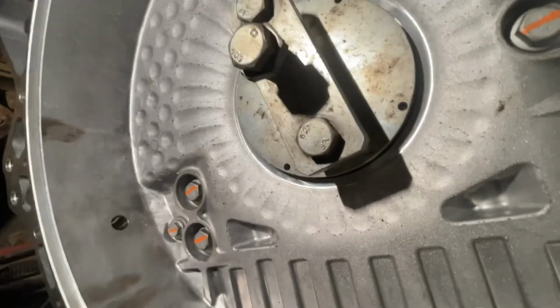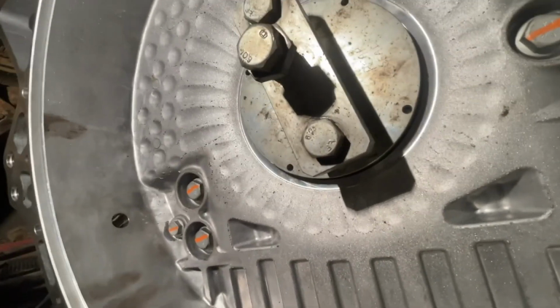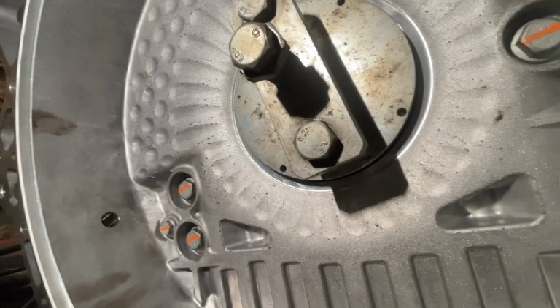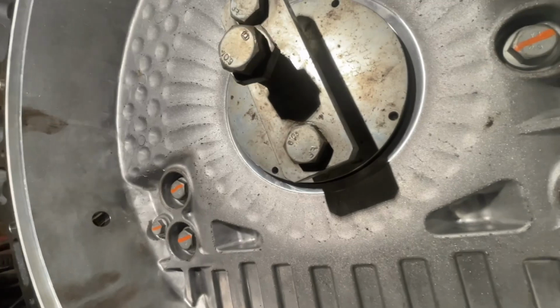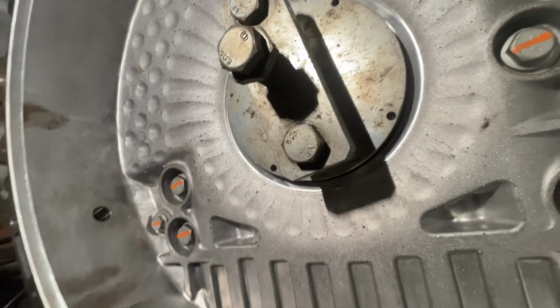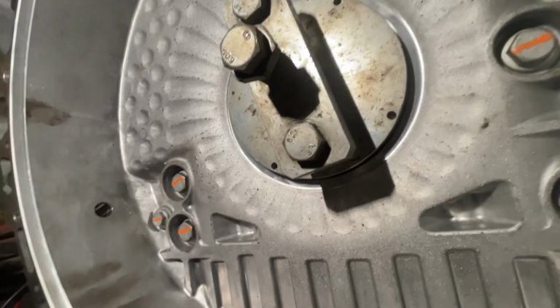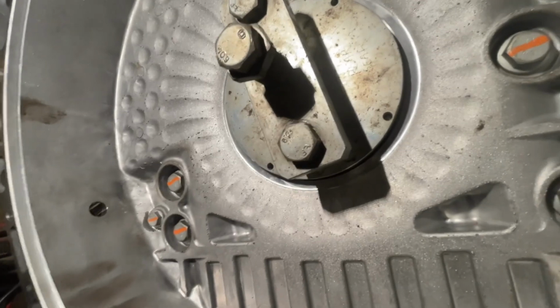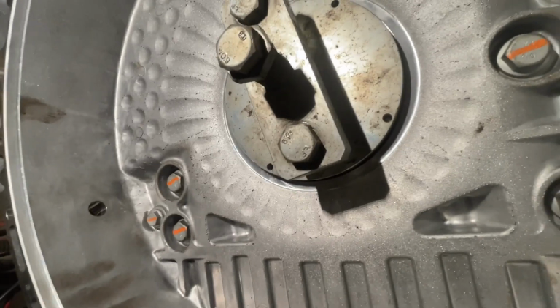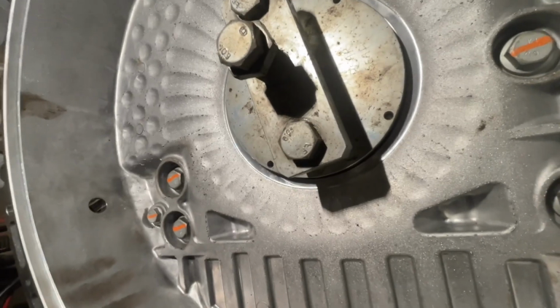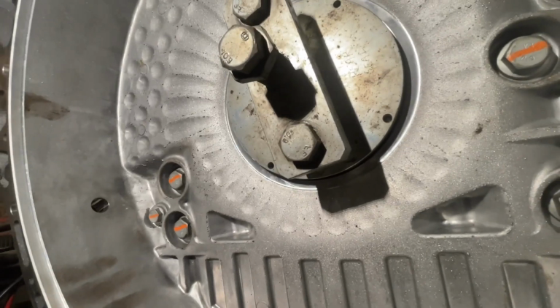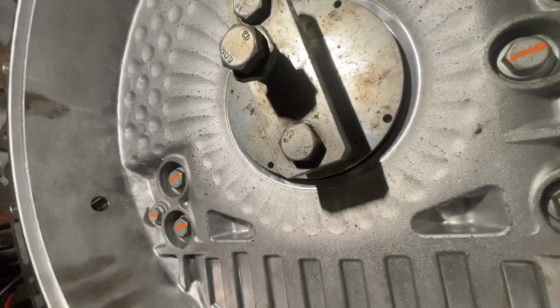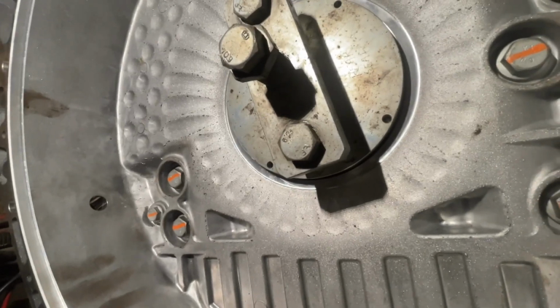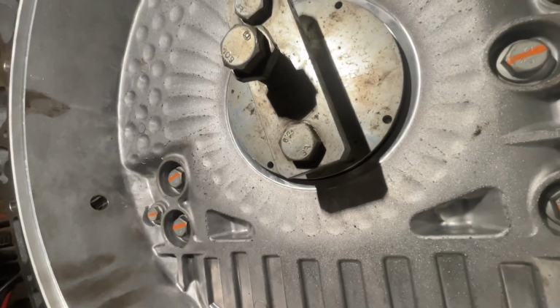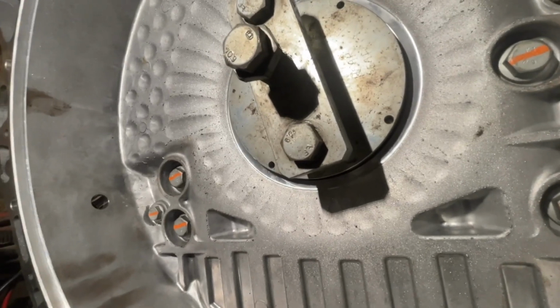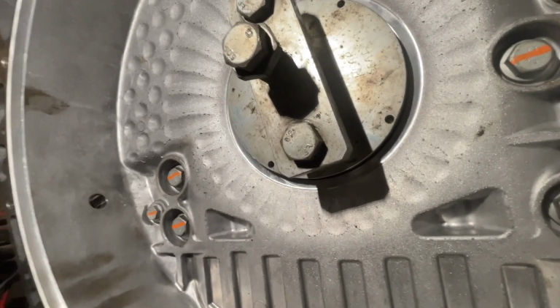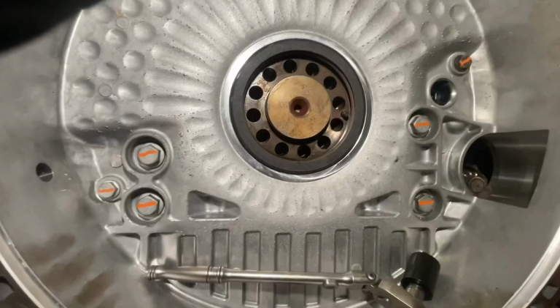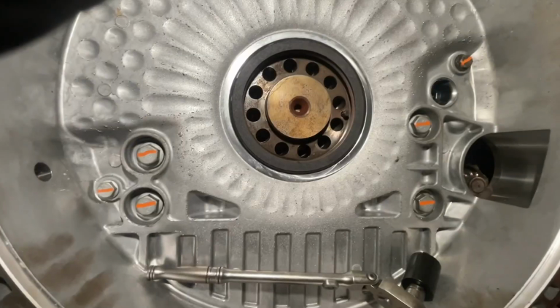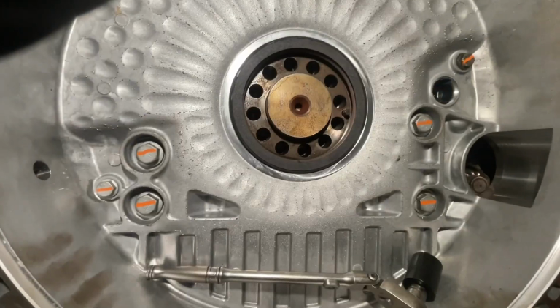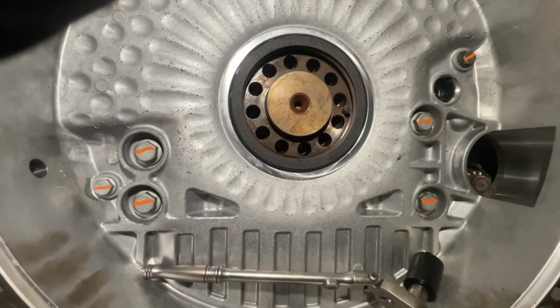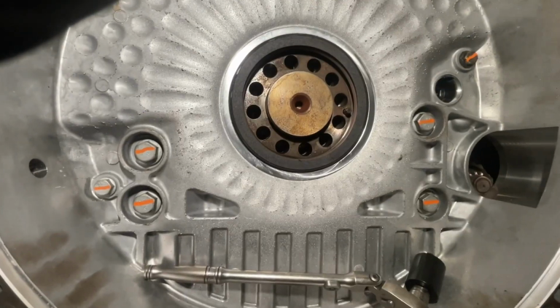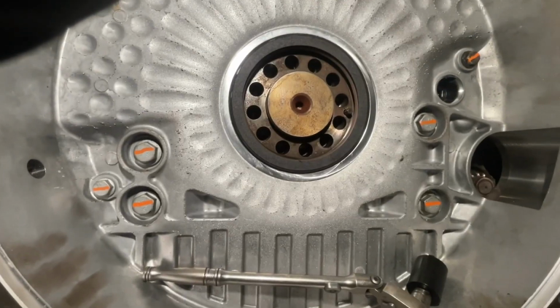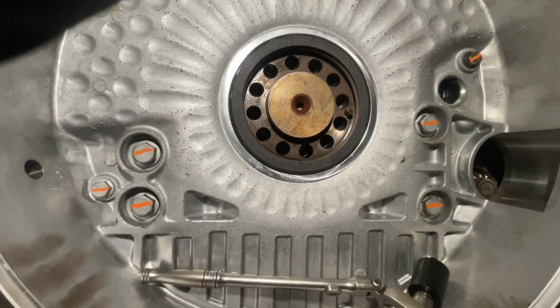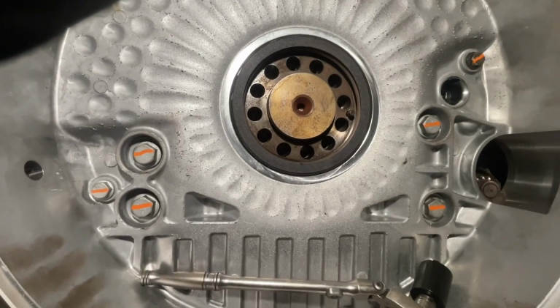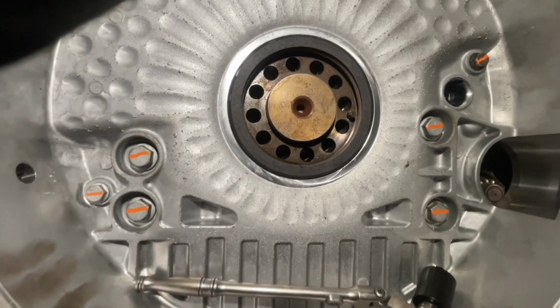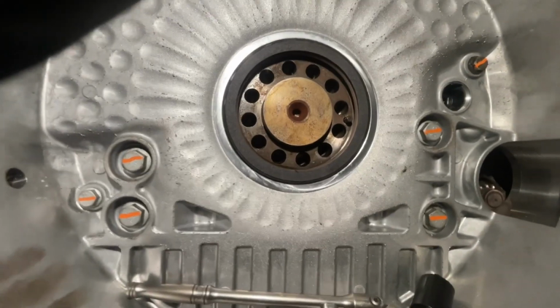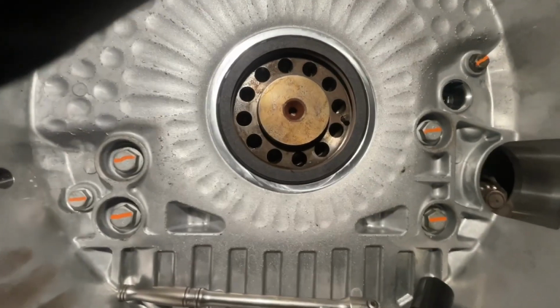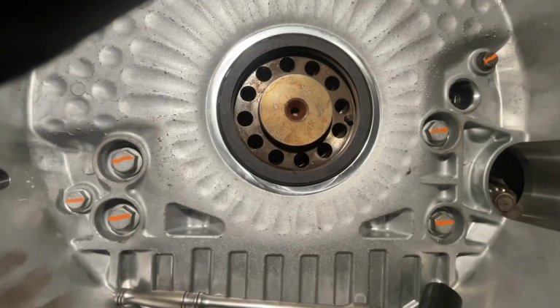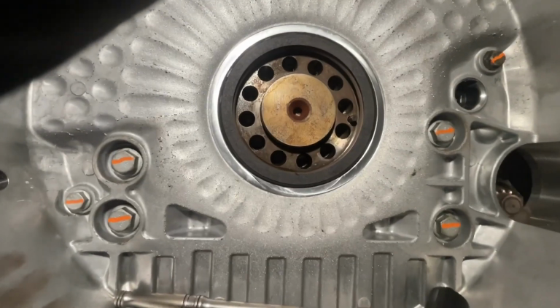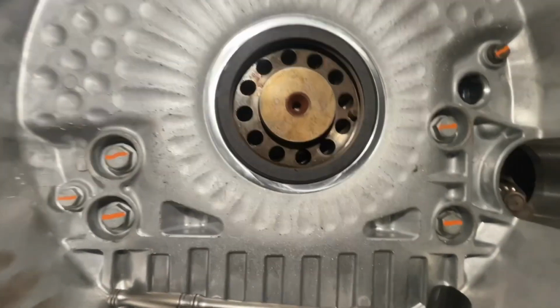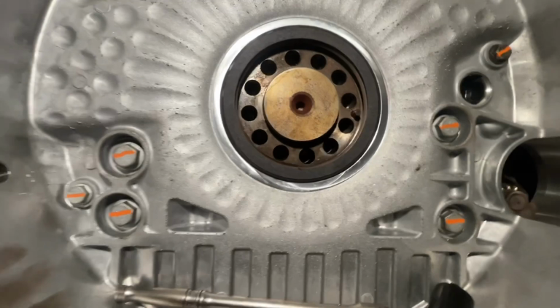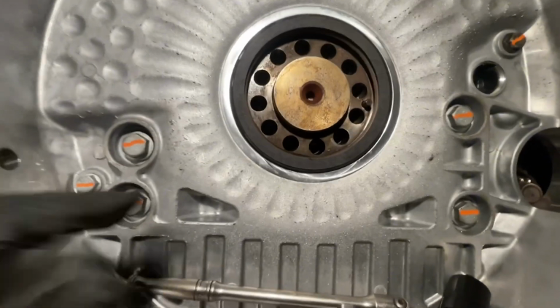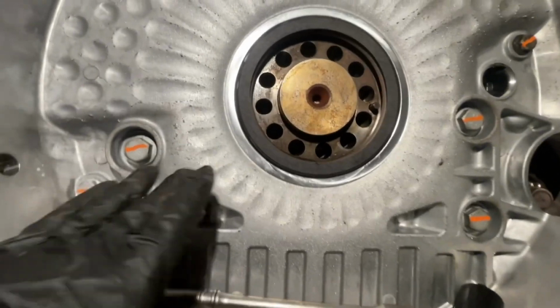So we're gonna take this tool off and have a look at the seal. And just like that, the new seal is installed.